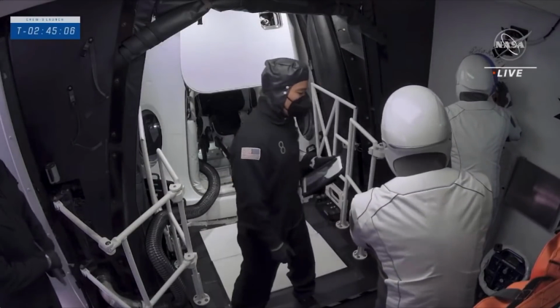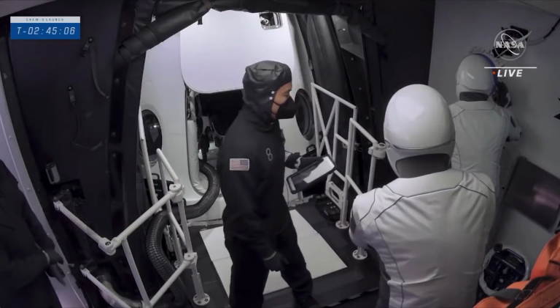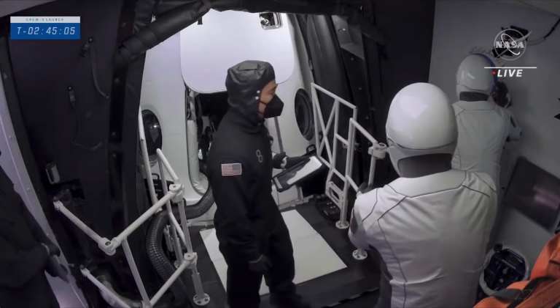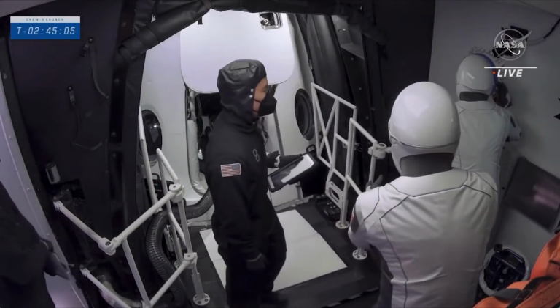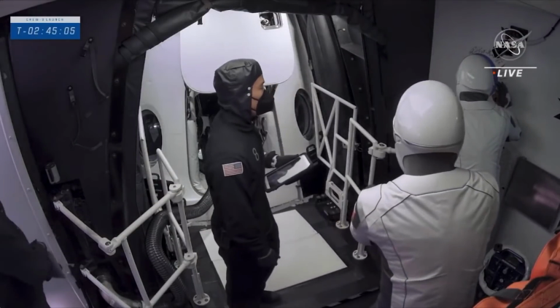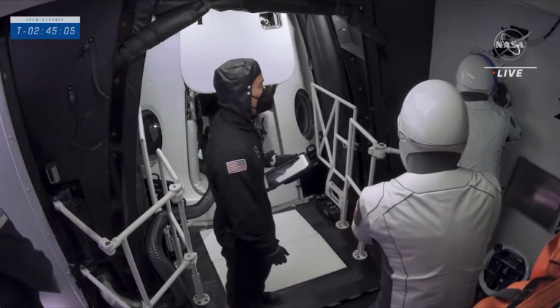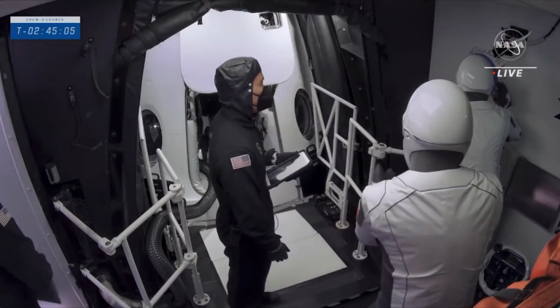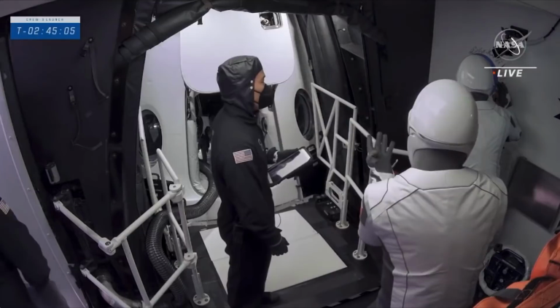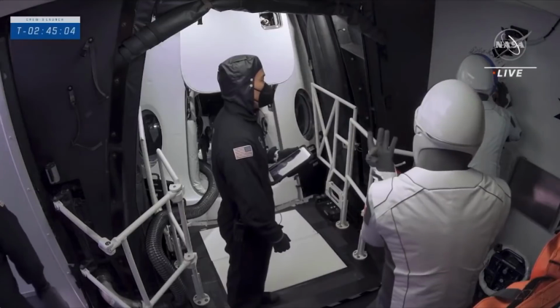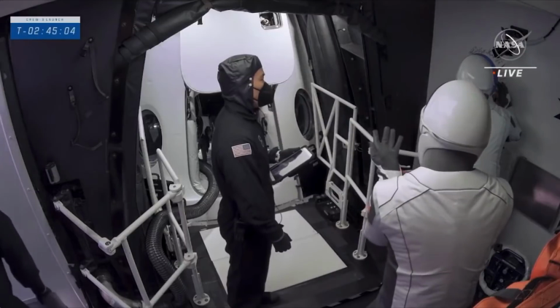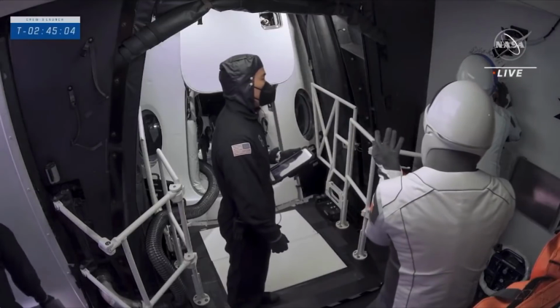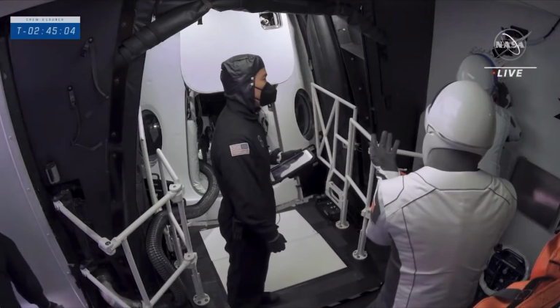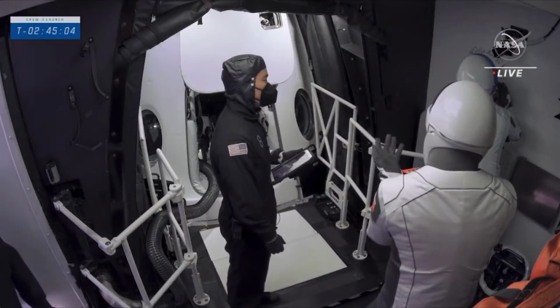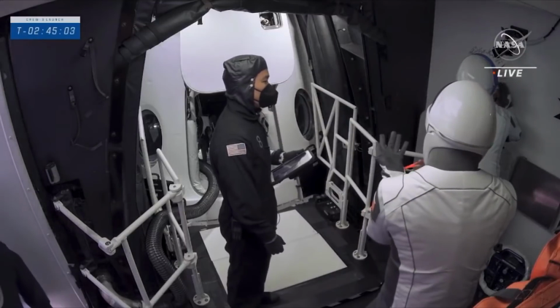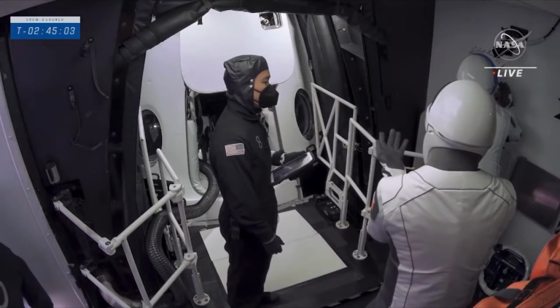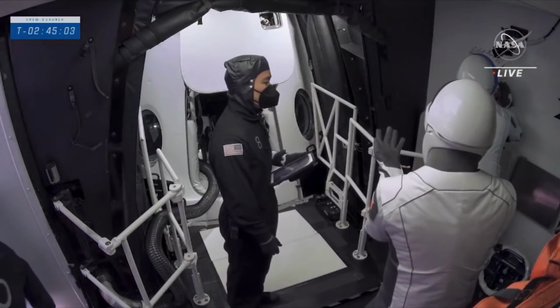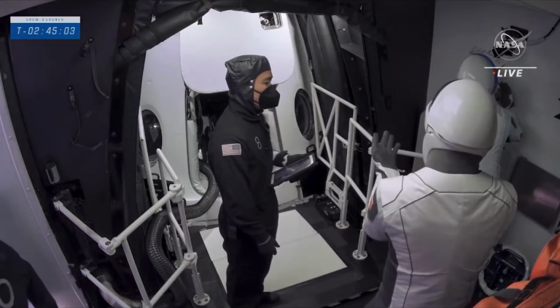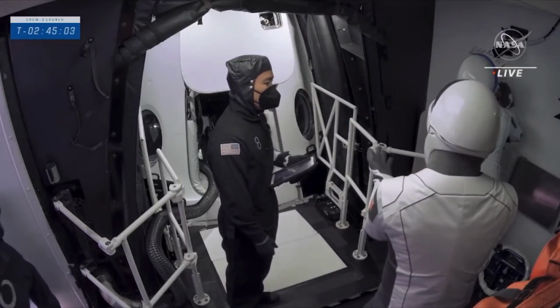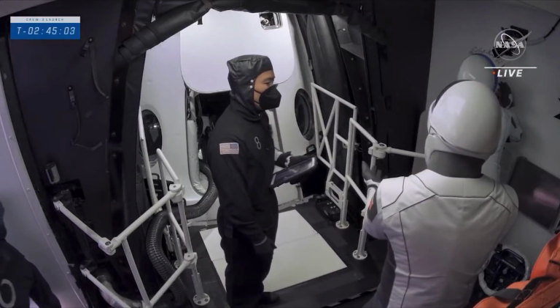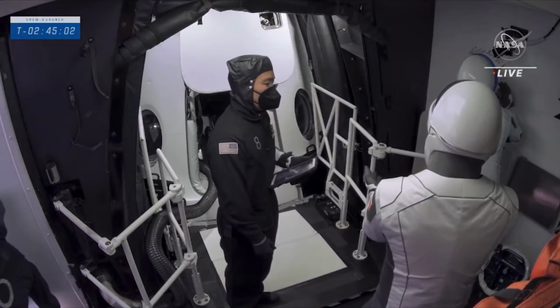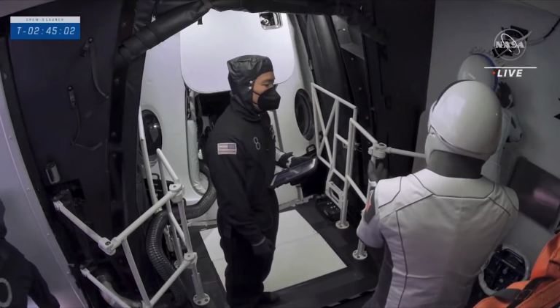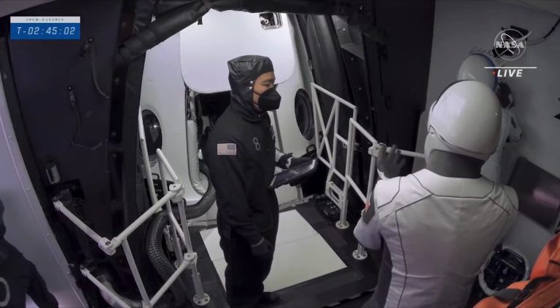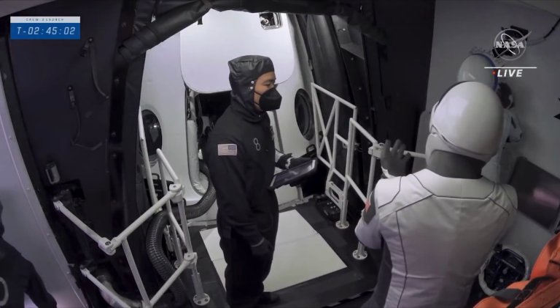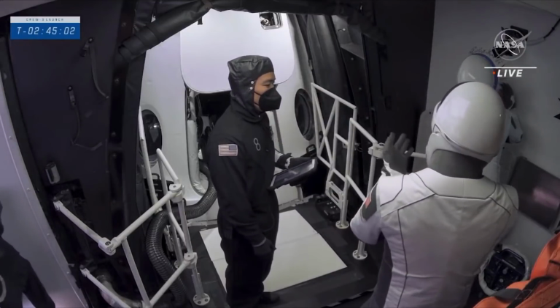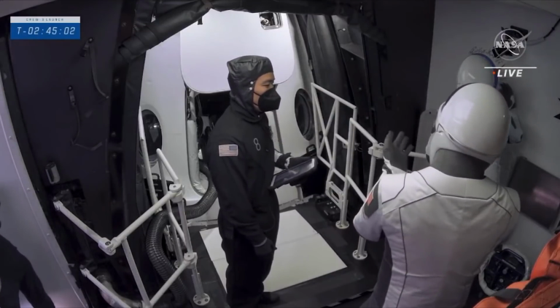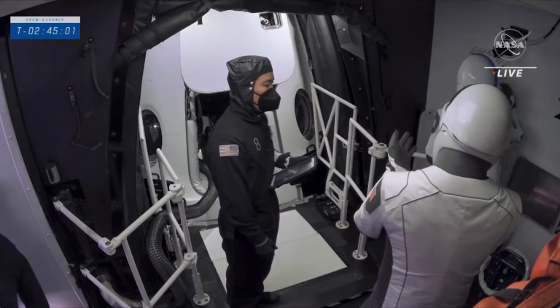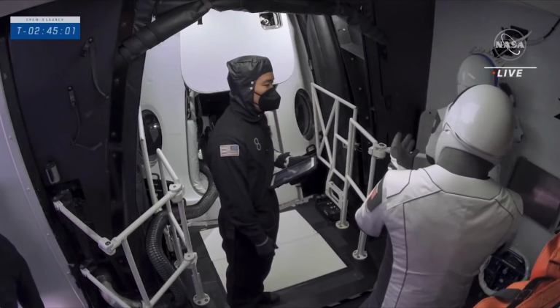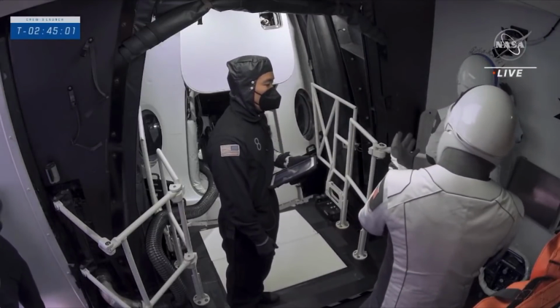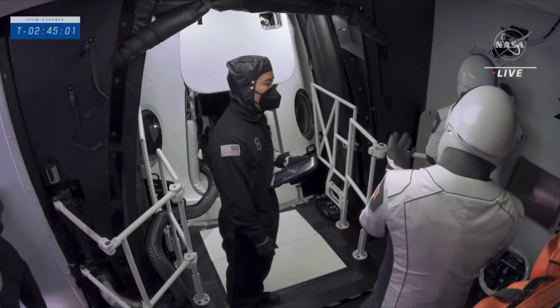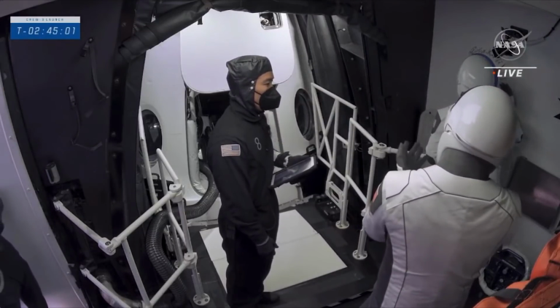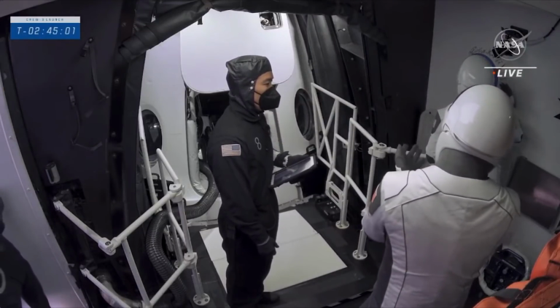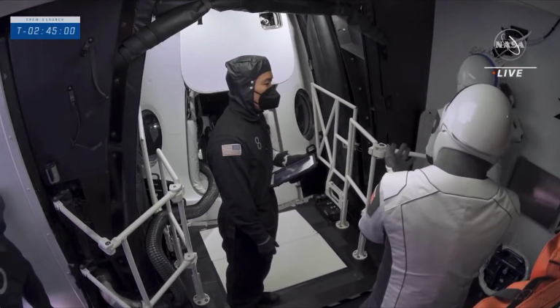All stations, Corps of Countdown: pilot and commander have arrived at the White Room. We are 10 minutes ahead of schedule.